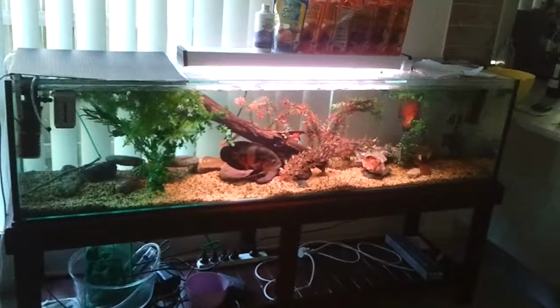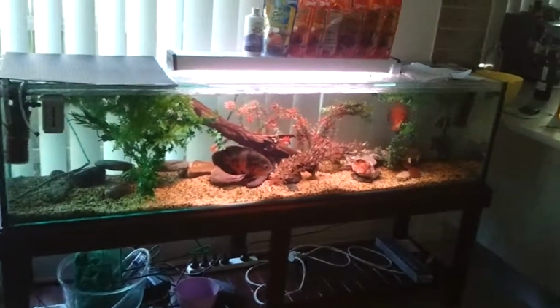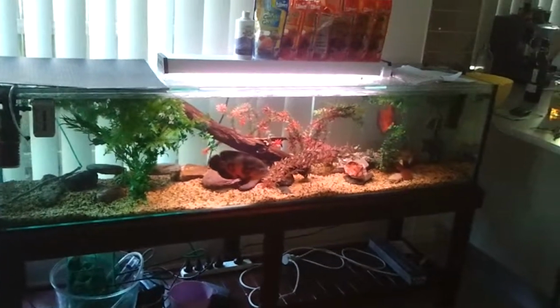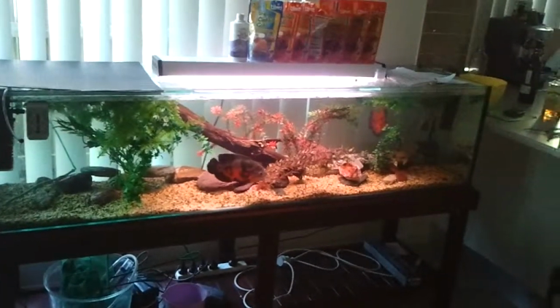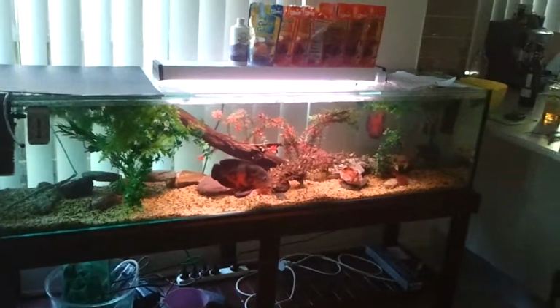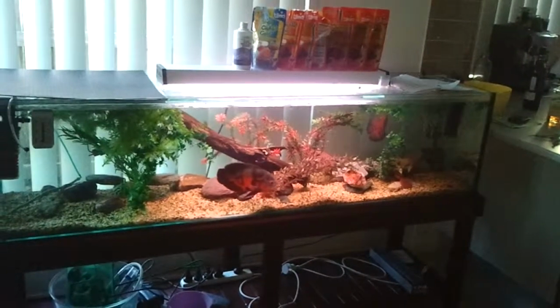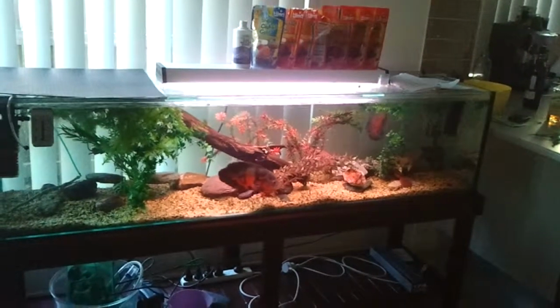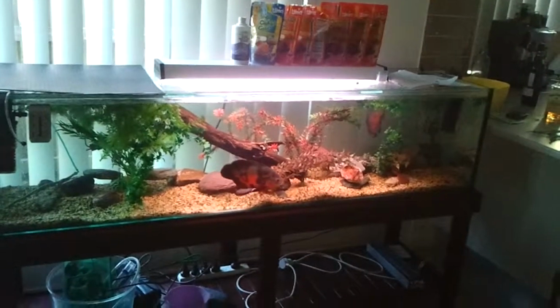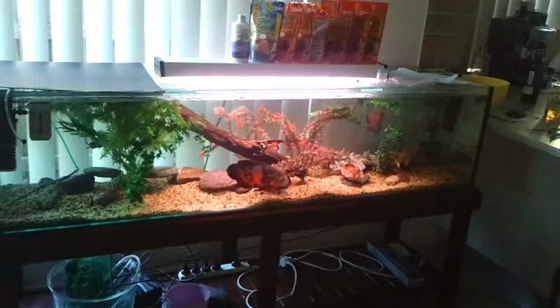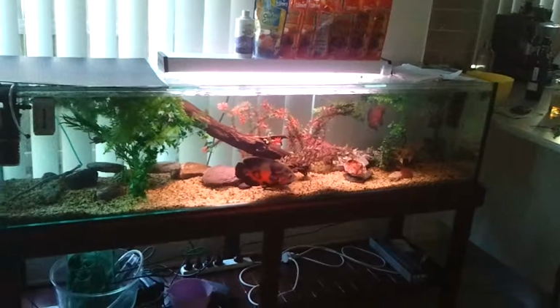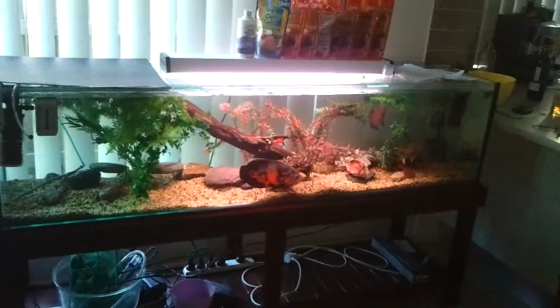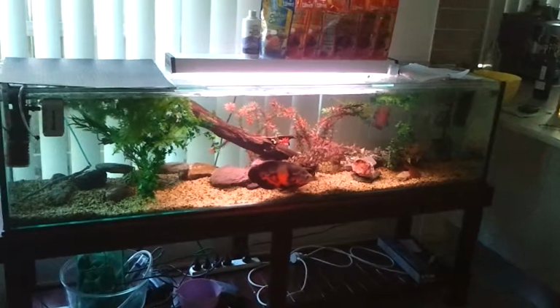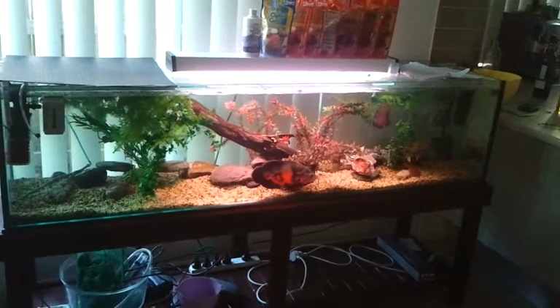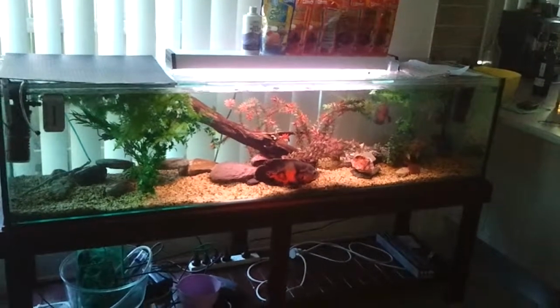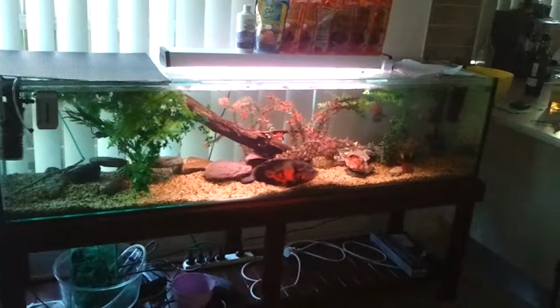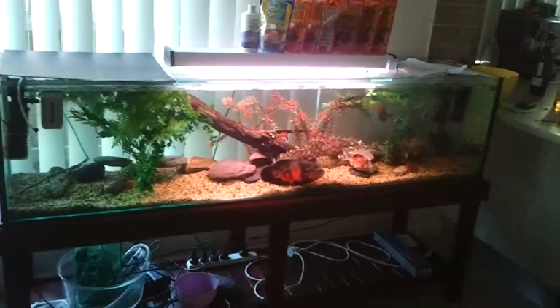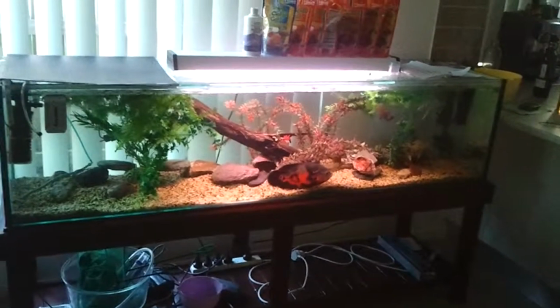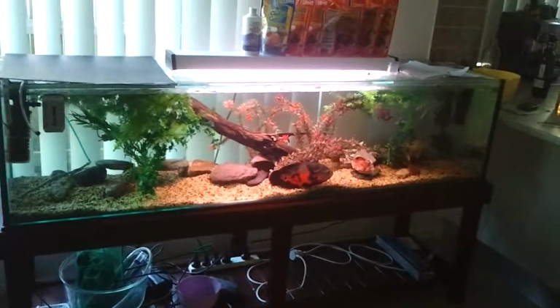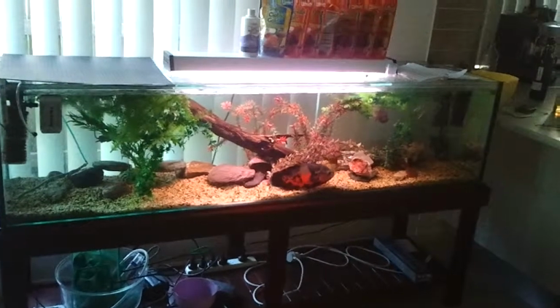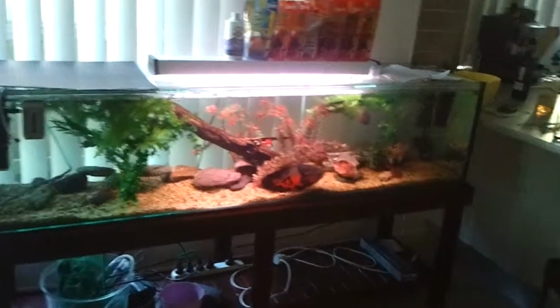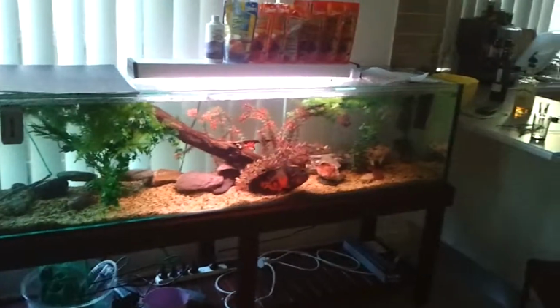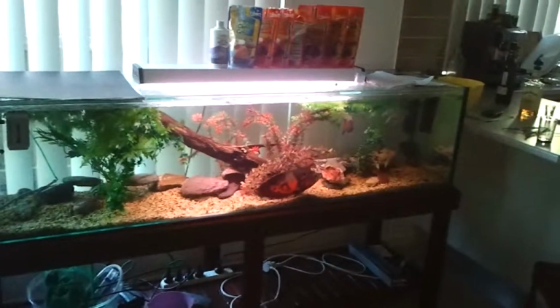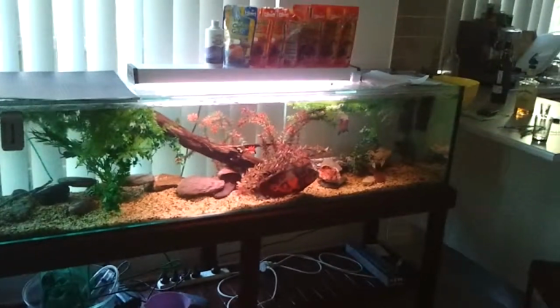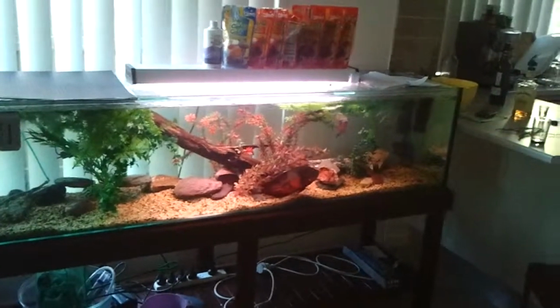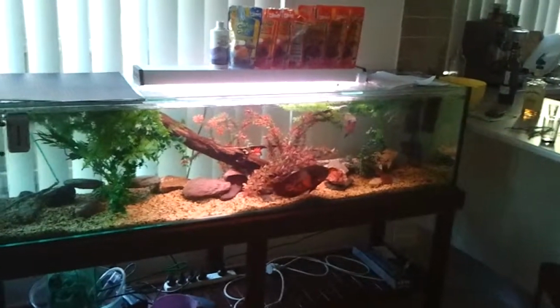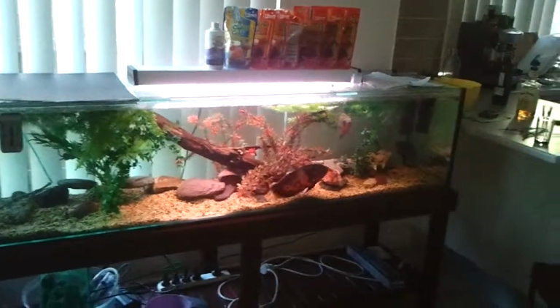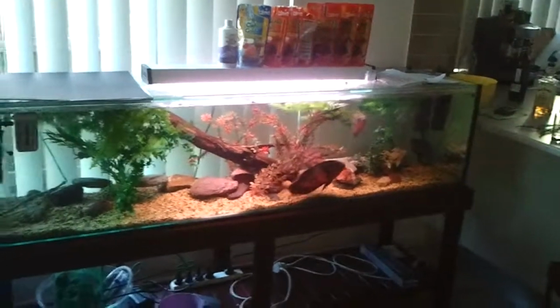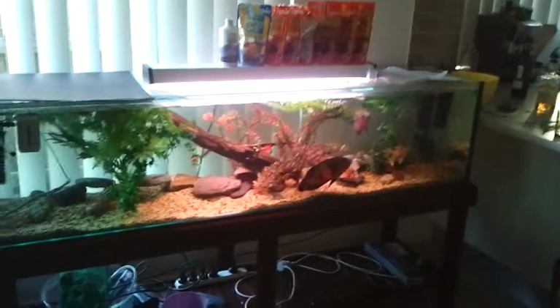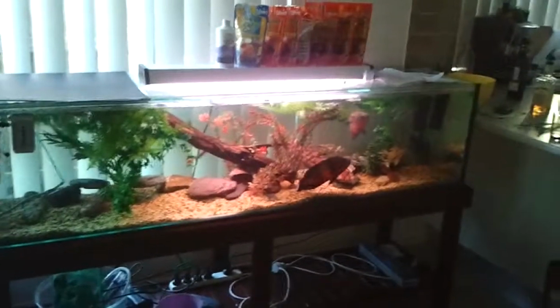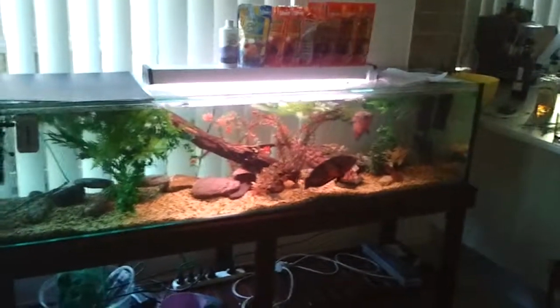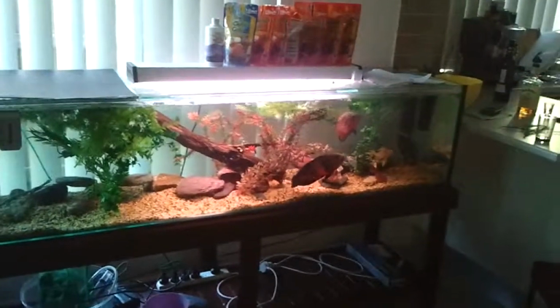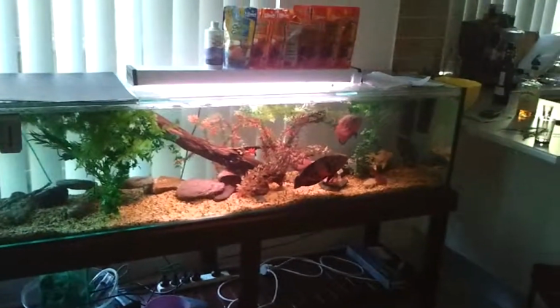I'll do an update. I'm getting another six-foot tank hopefully towards Christmas and I'll probably move two of these Oscars into that and keep two in here.